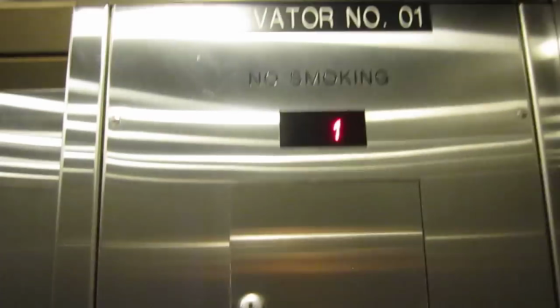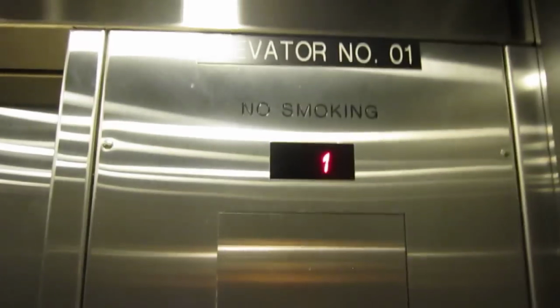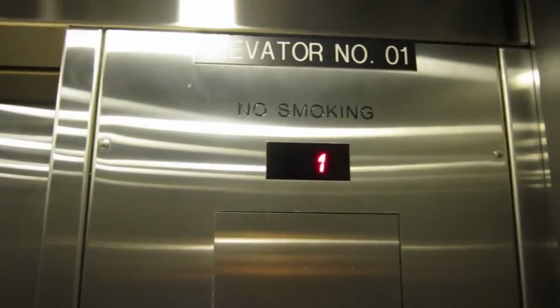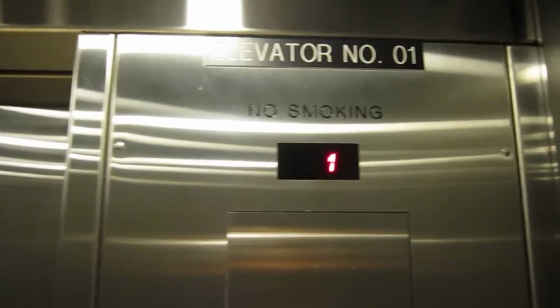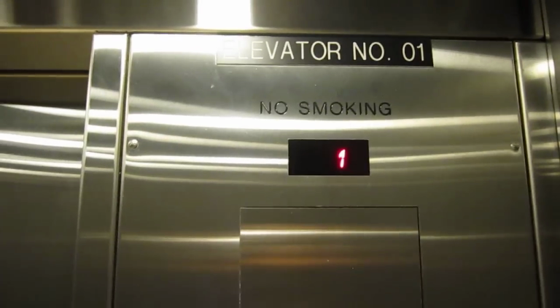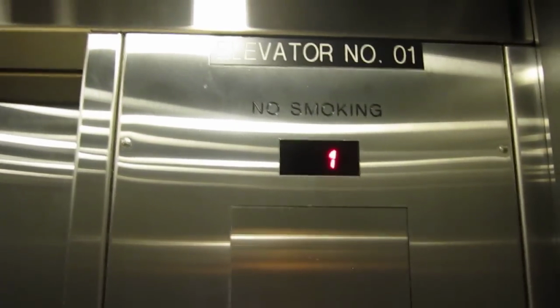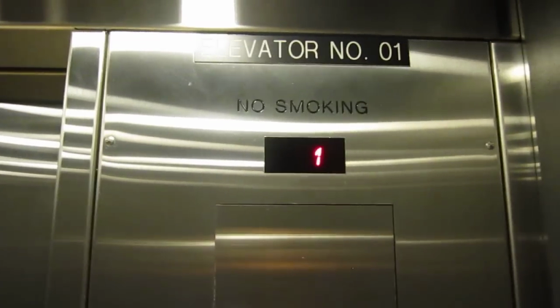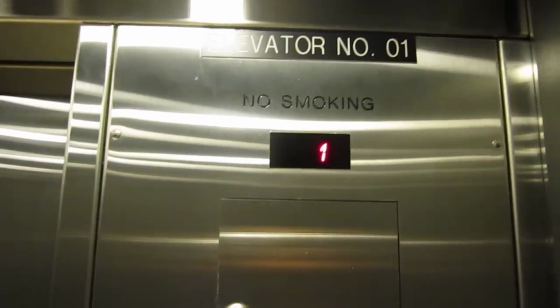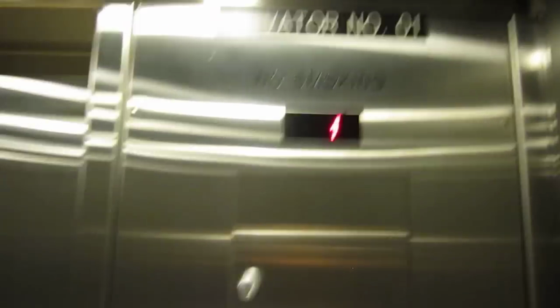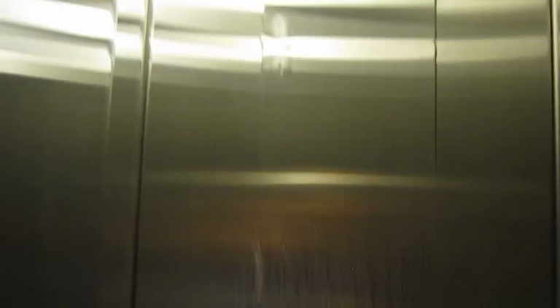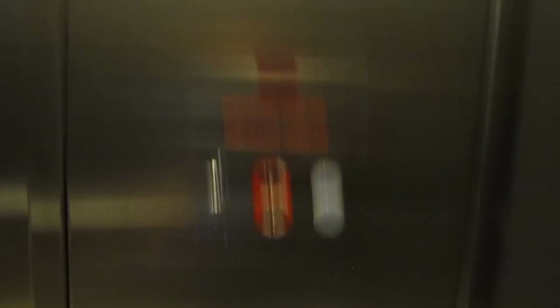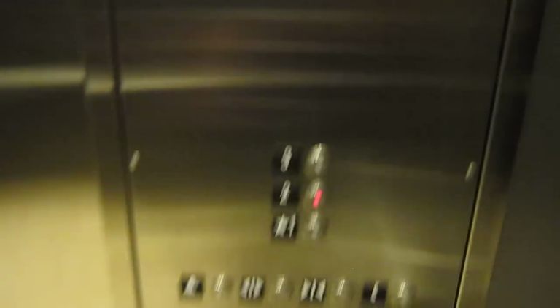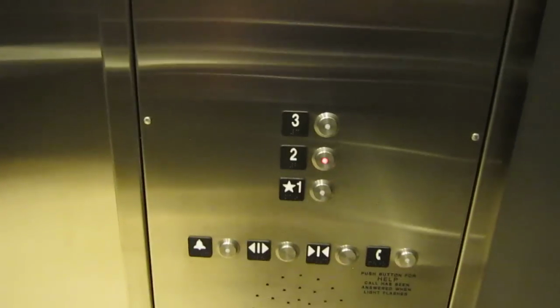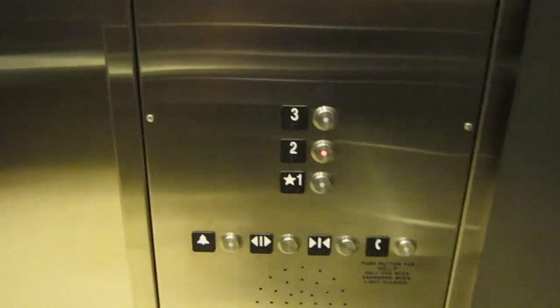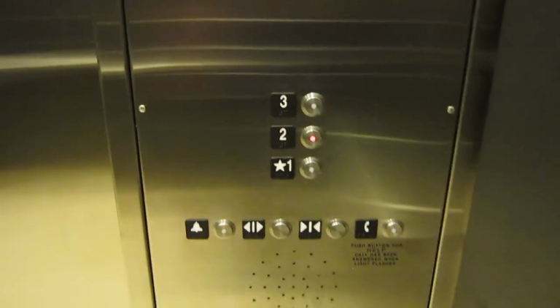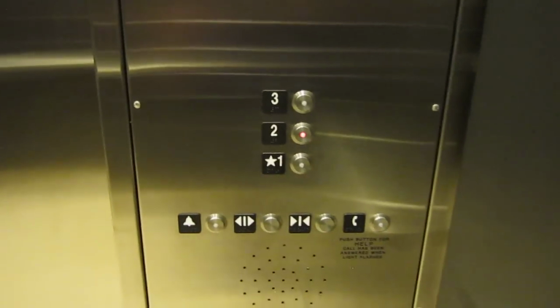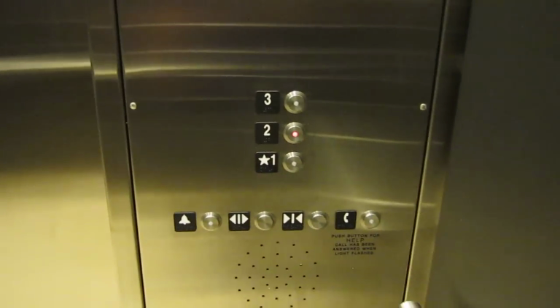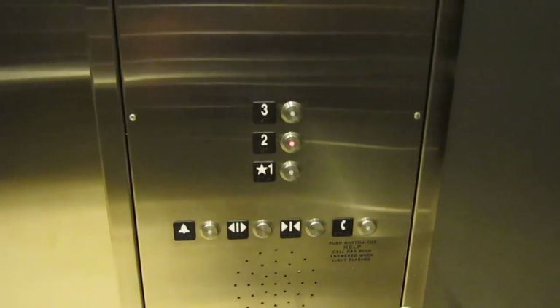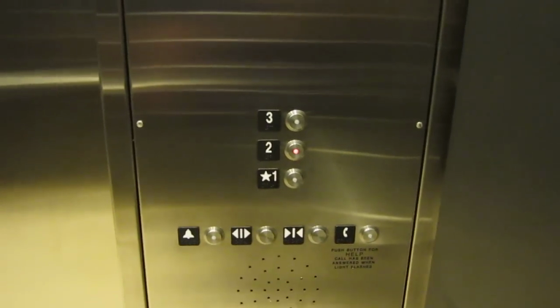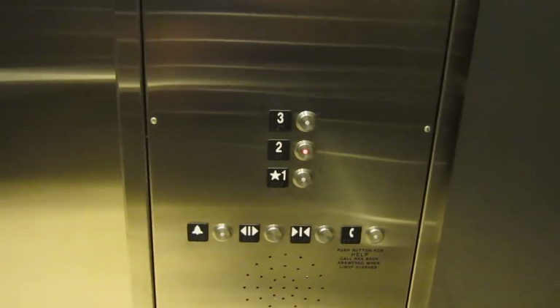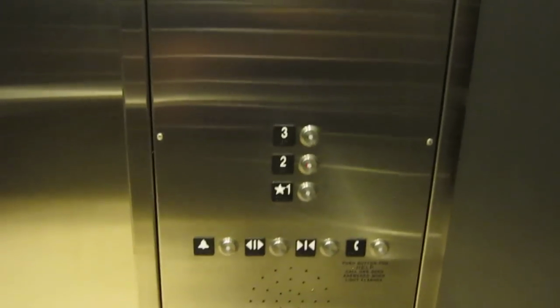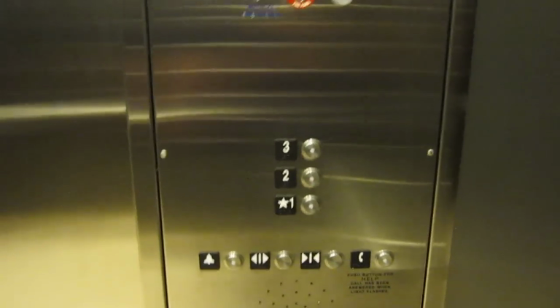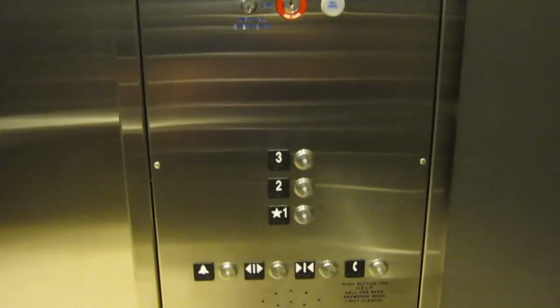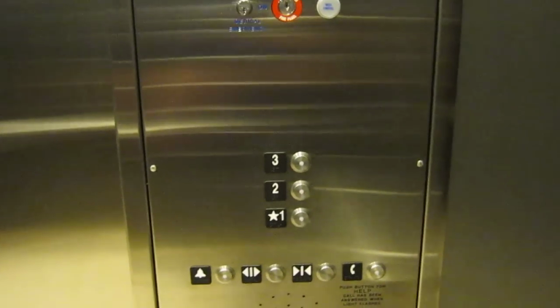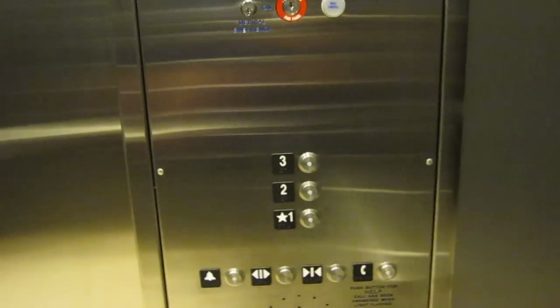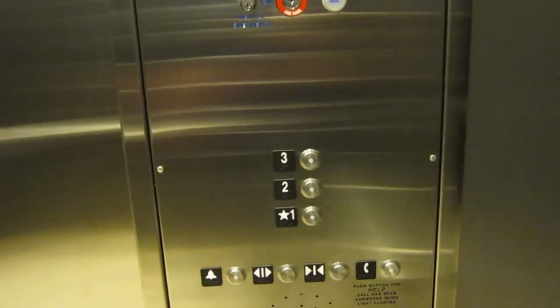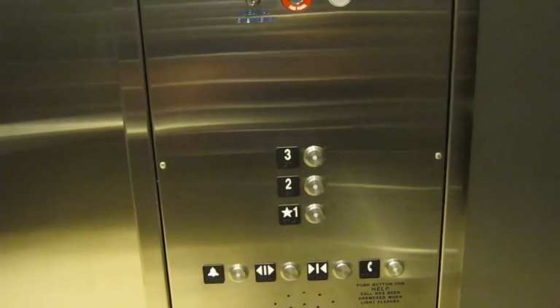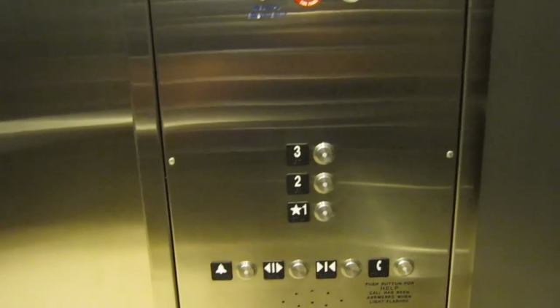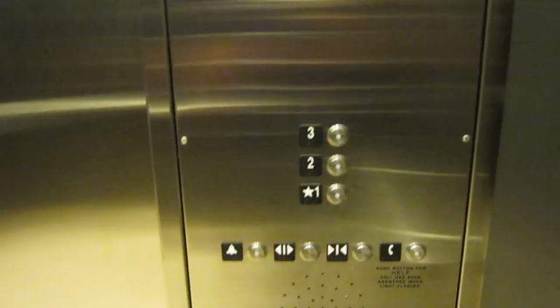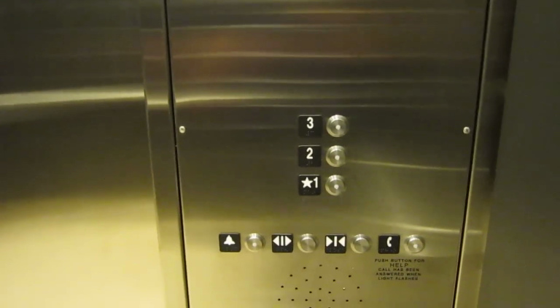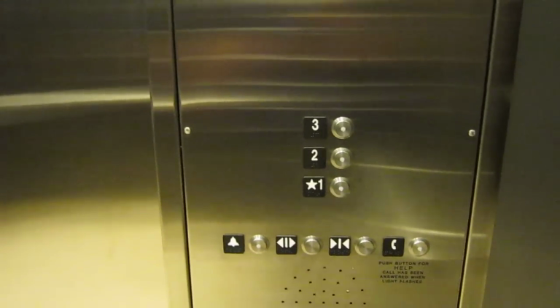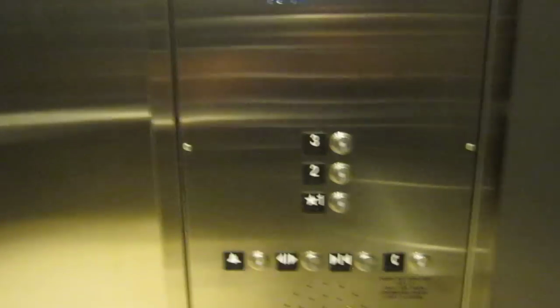No arrow. Watch the button go out. Oh, the indicator changes normally. That's weird.